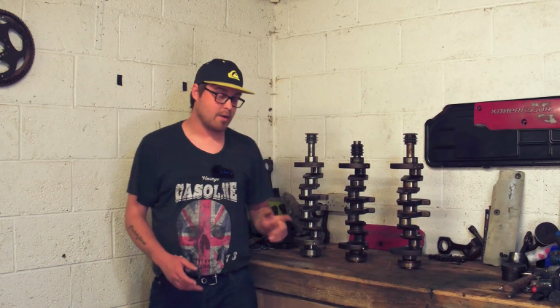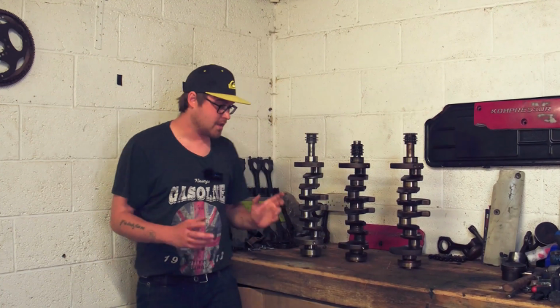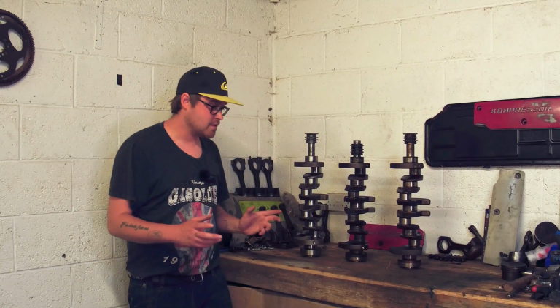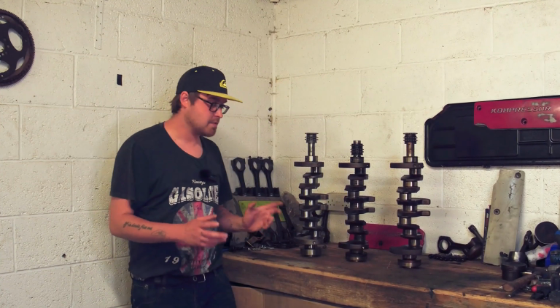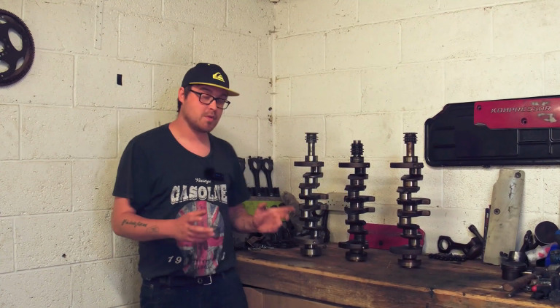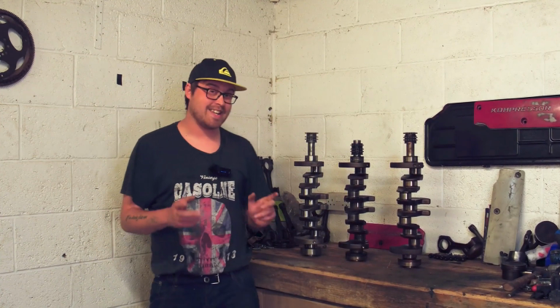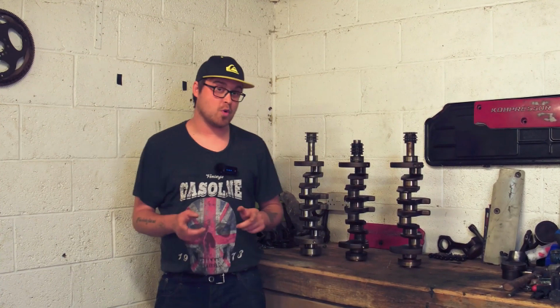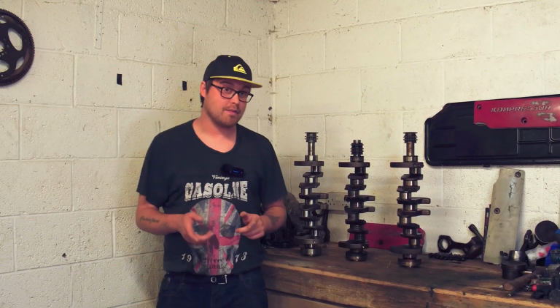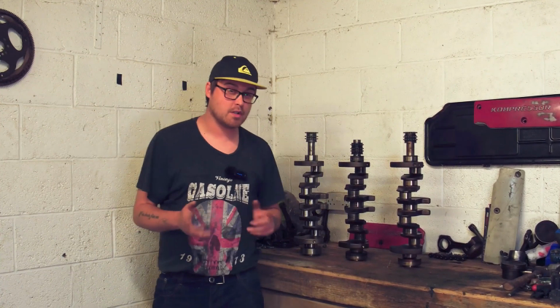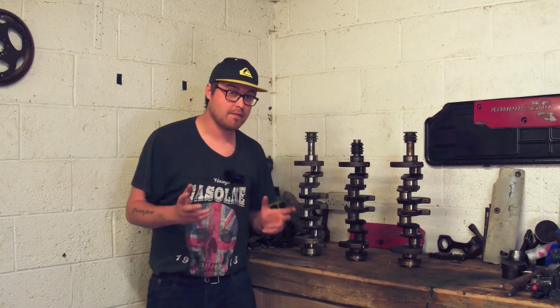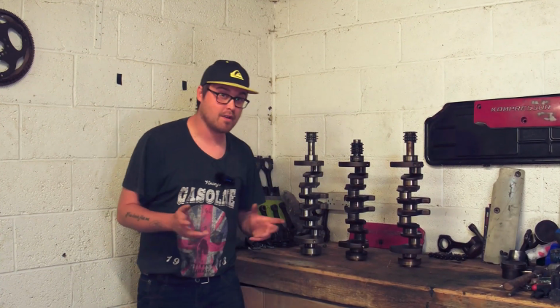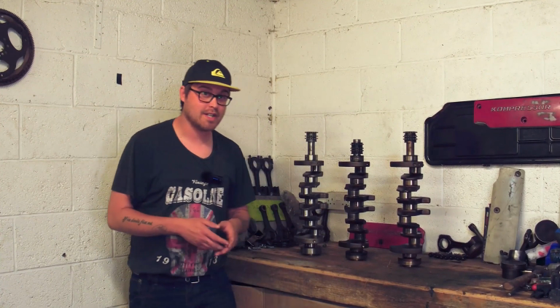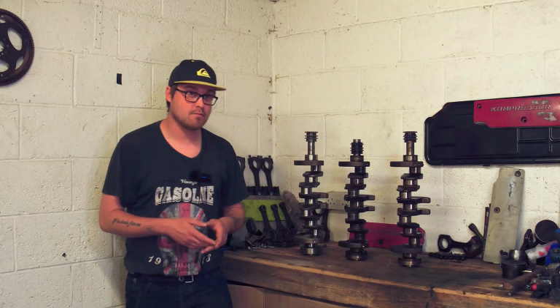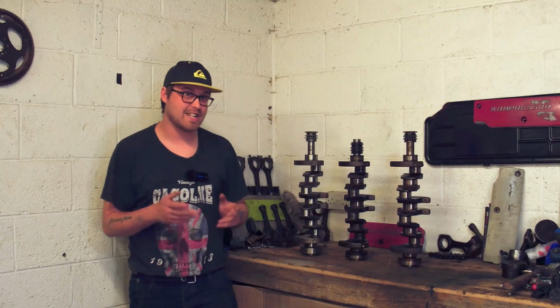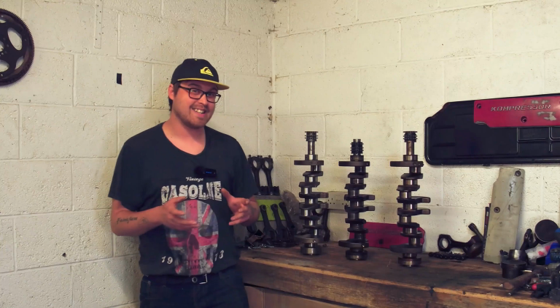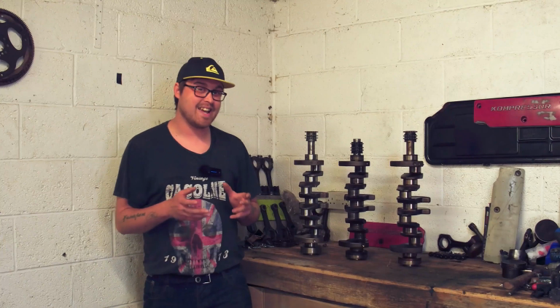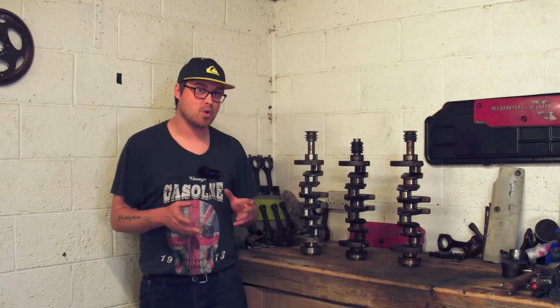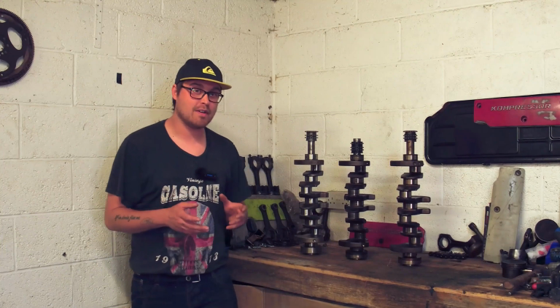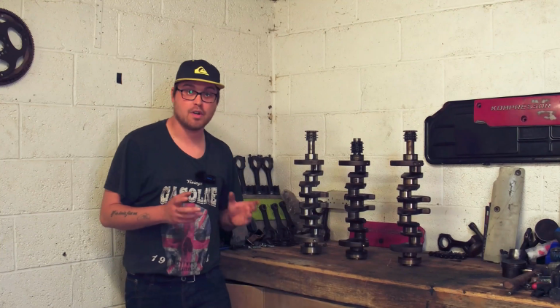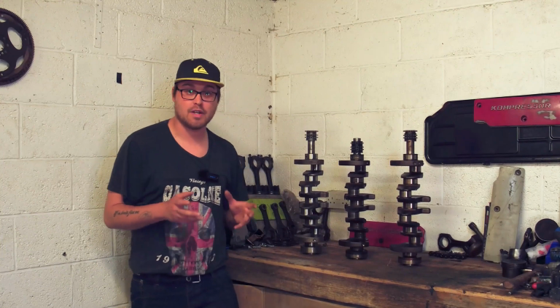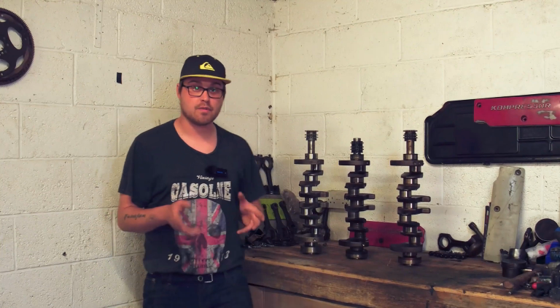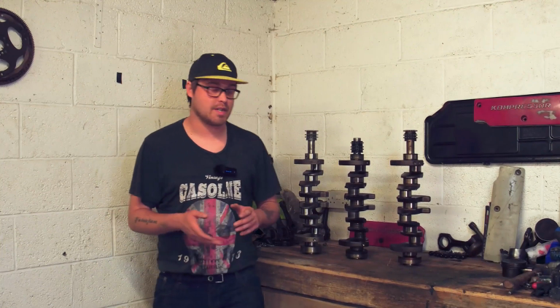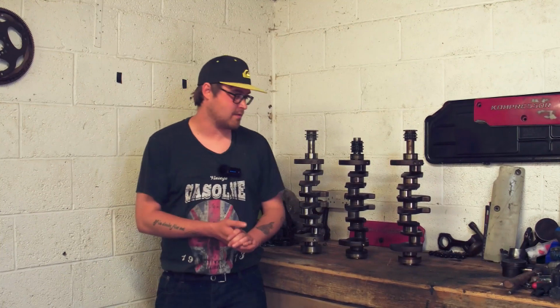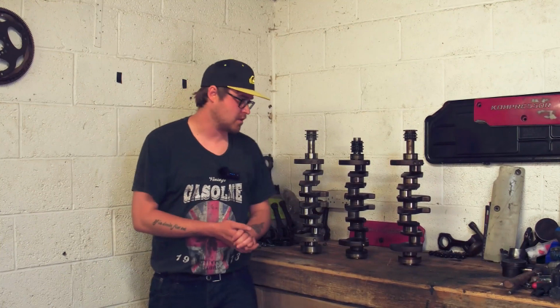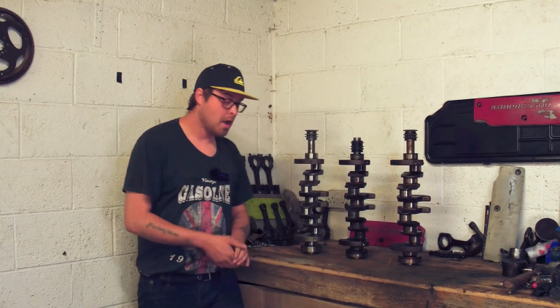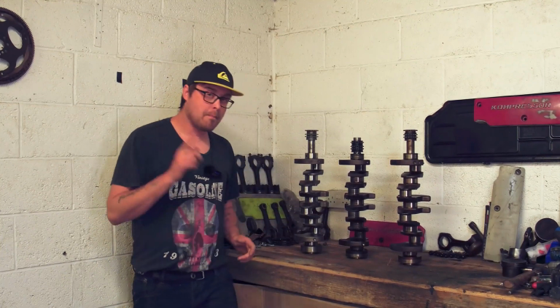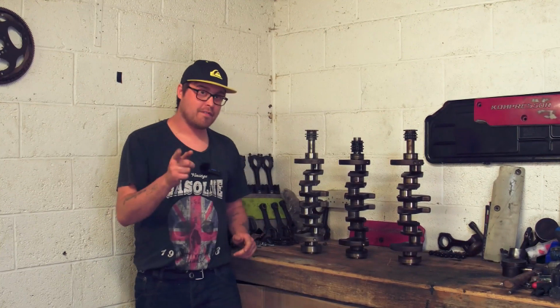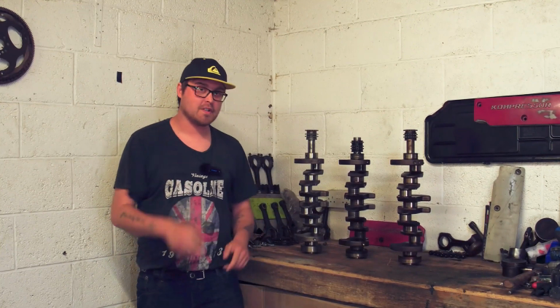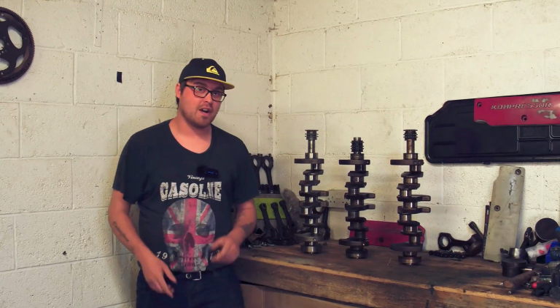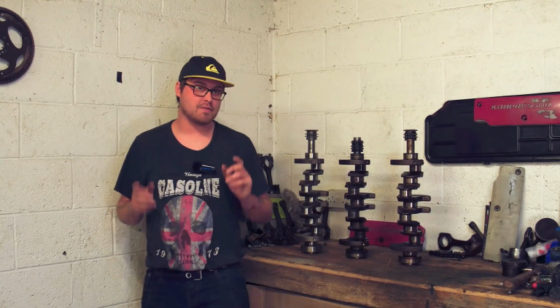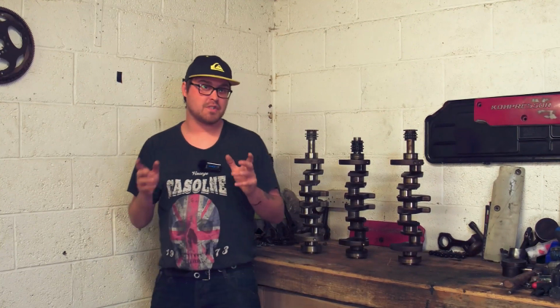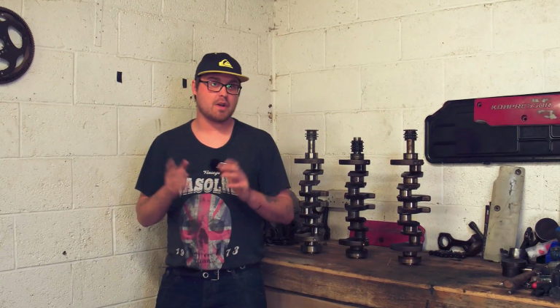We're also going to check out the differences between the M111 975 connecting rods and the M111 983 connecting rods.